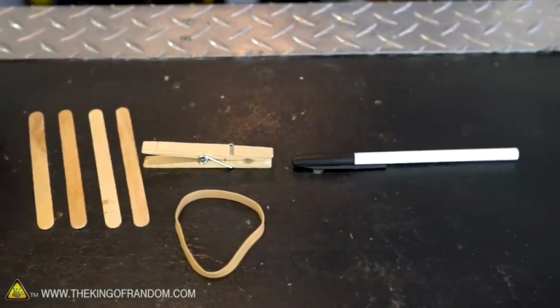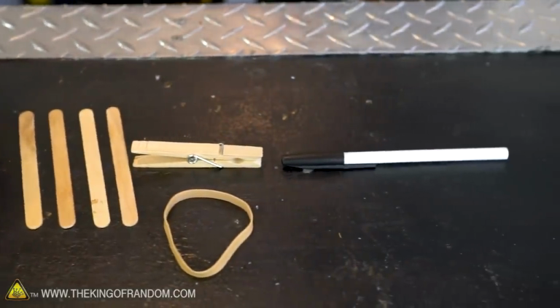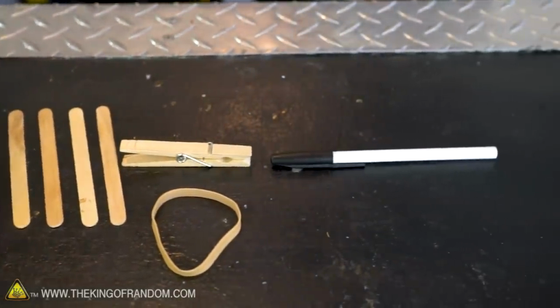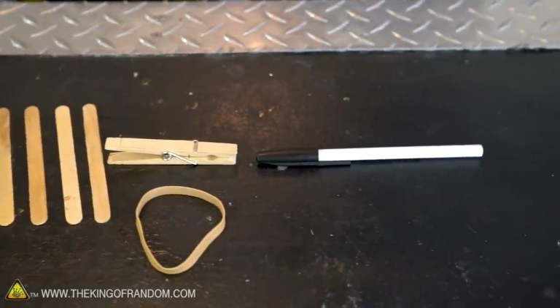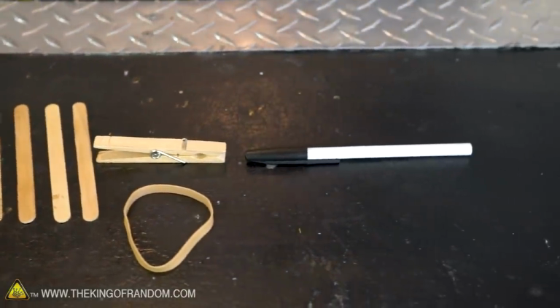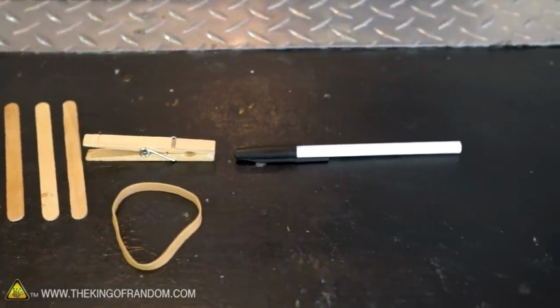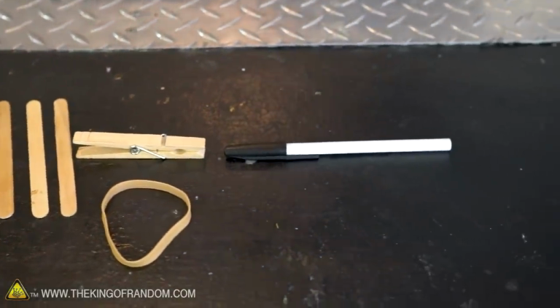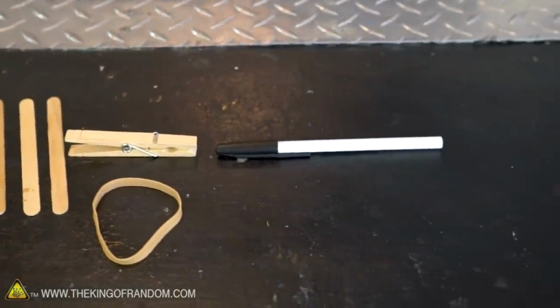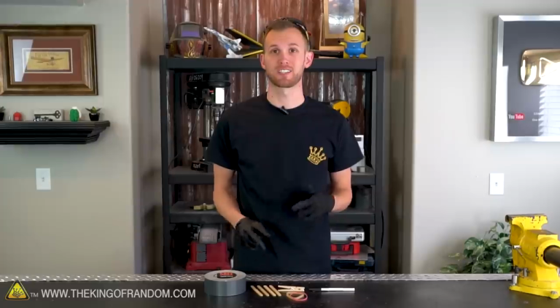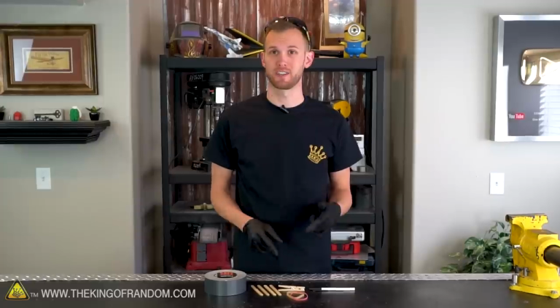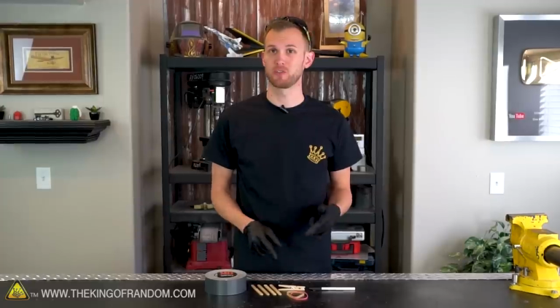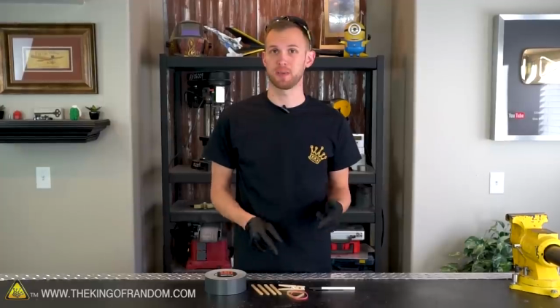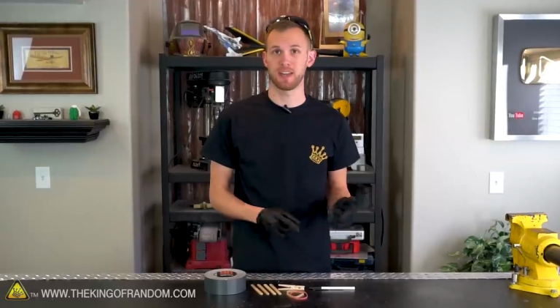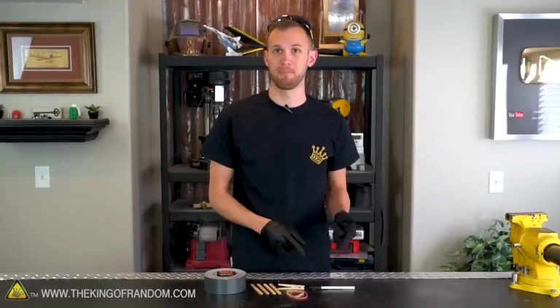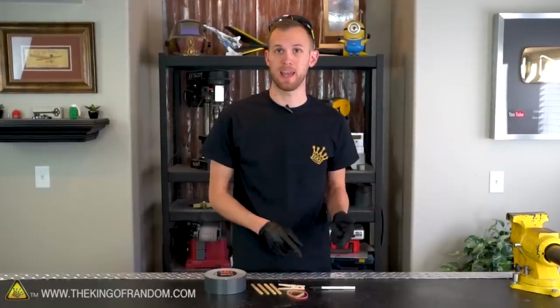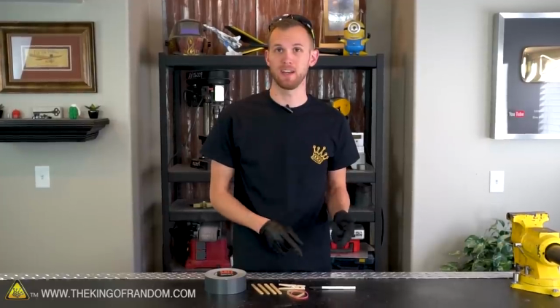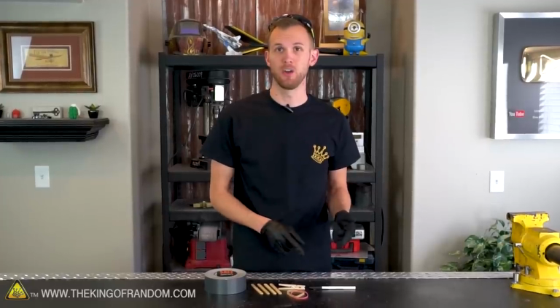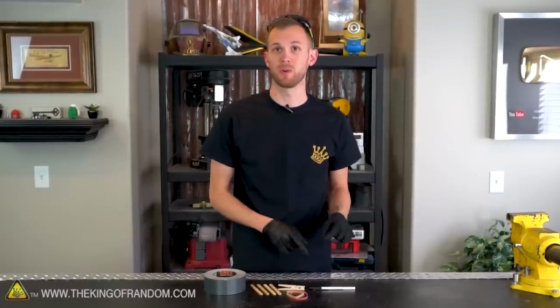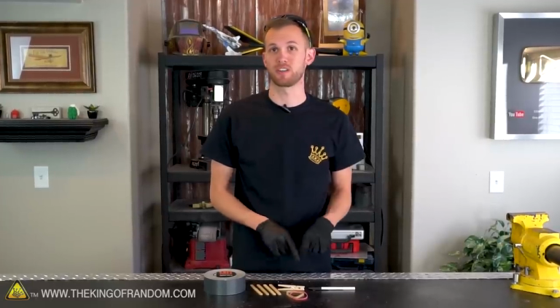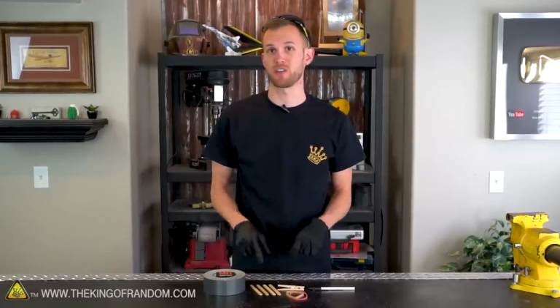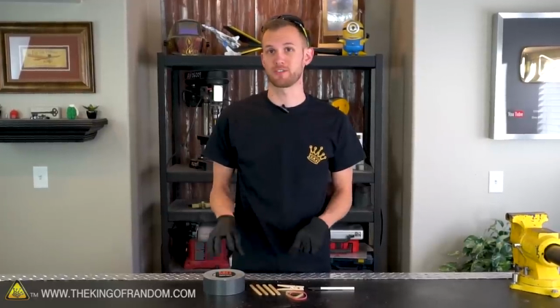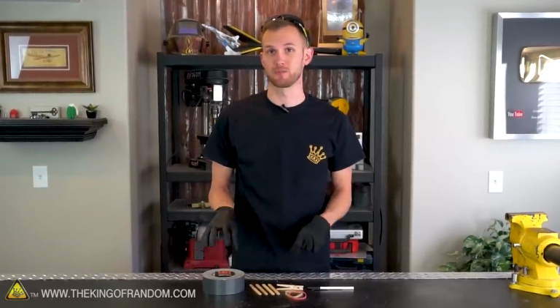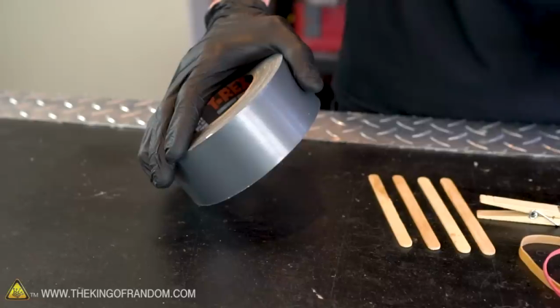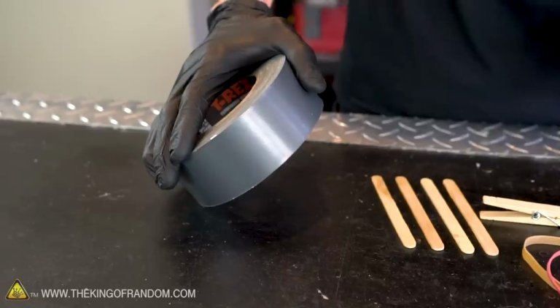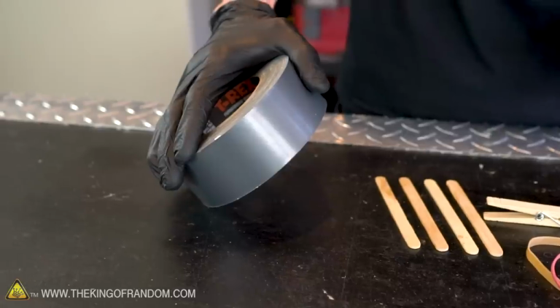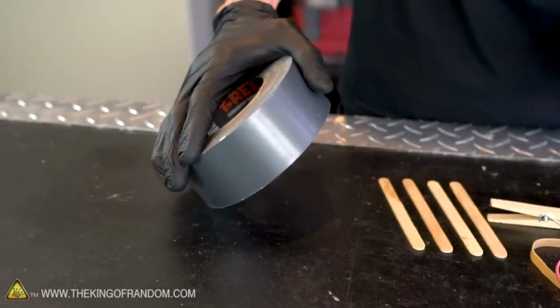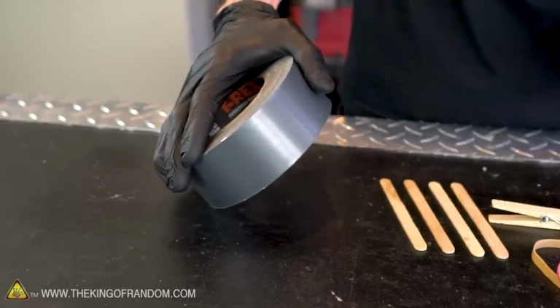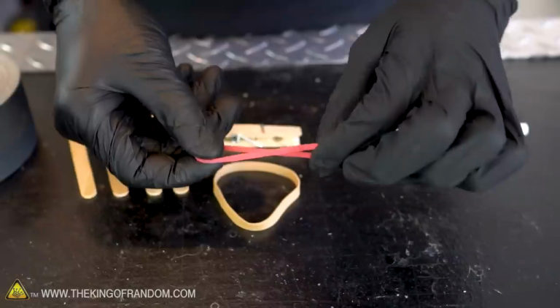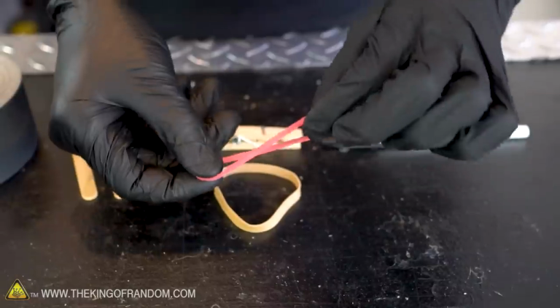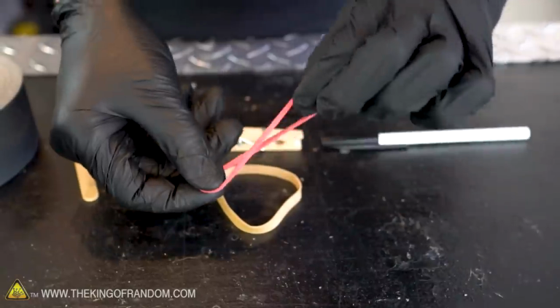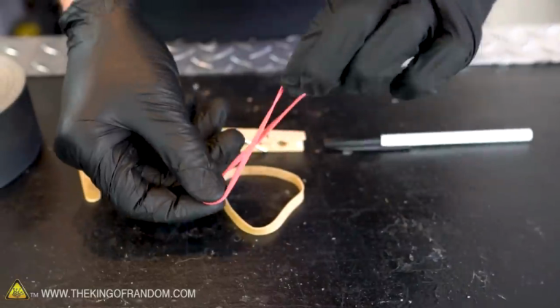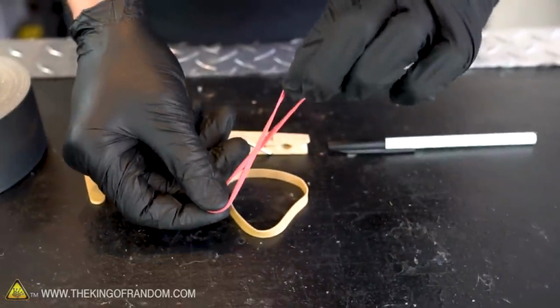In addition to the popsicle sticks, clothespin, and pen, we'll also have some strong tape and two rubber bands — one regular rubber band and one wide rubber band.